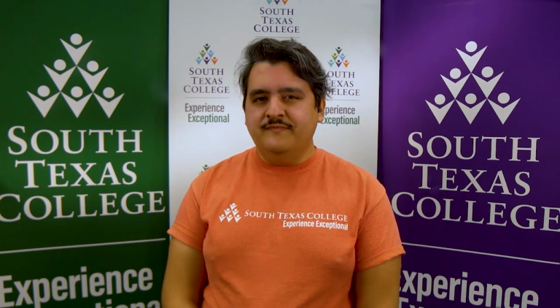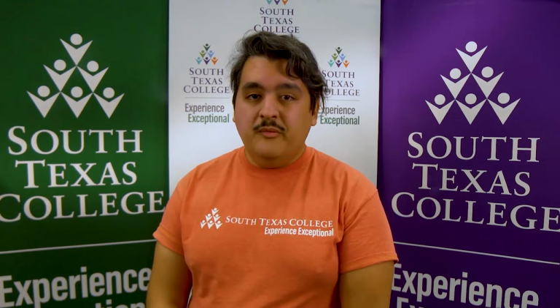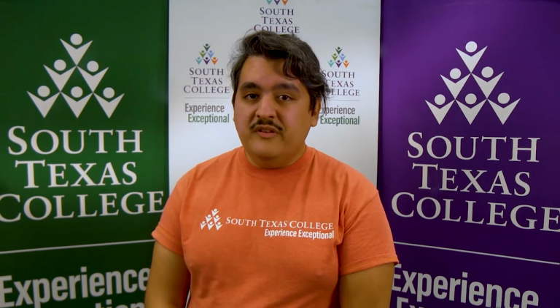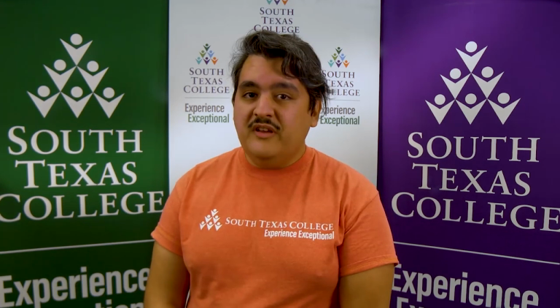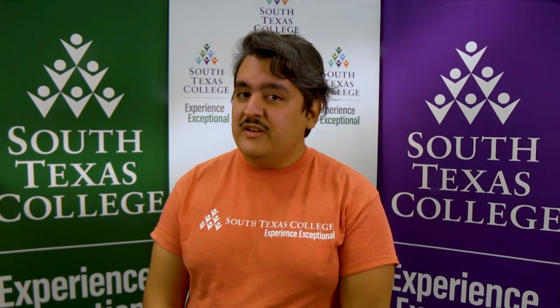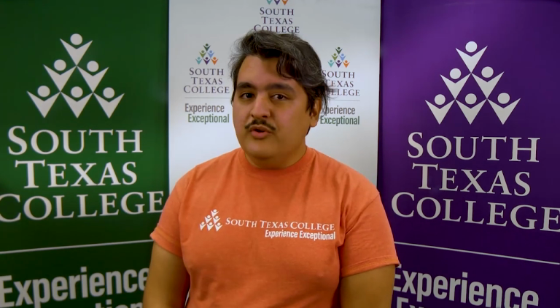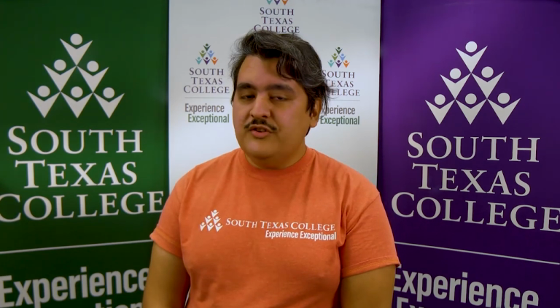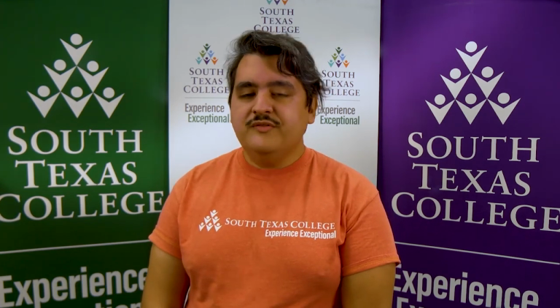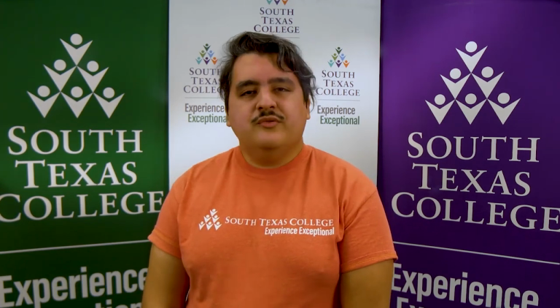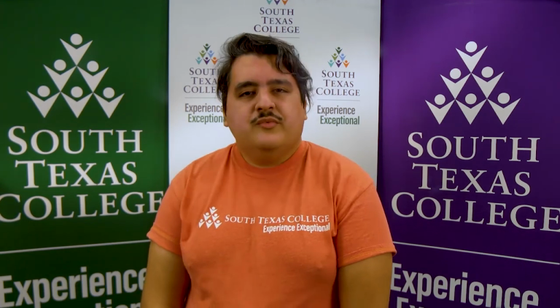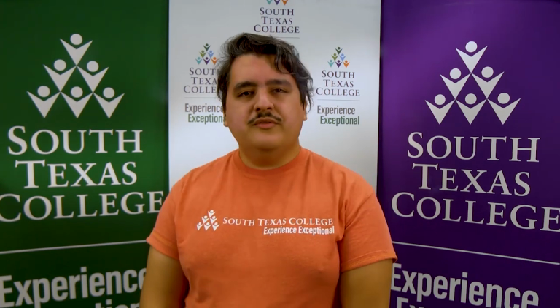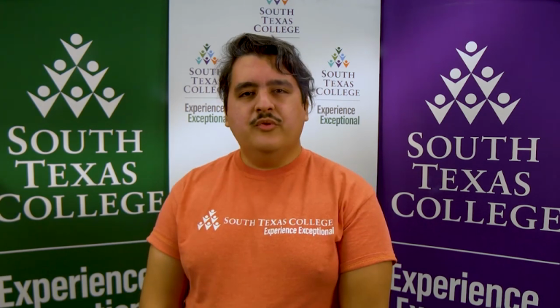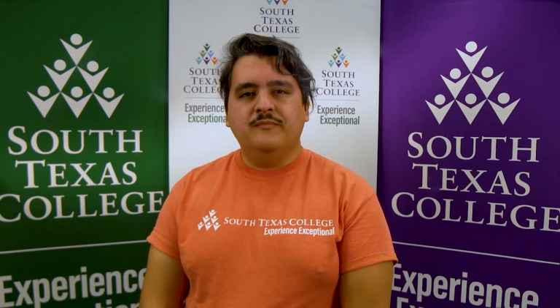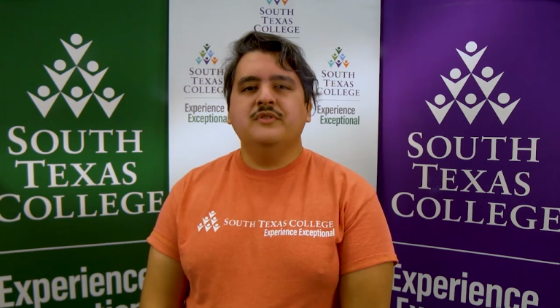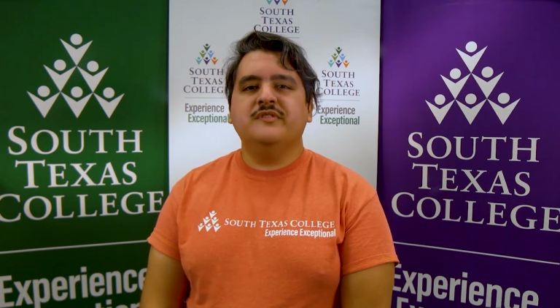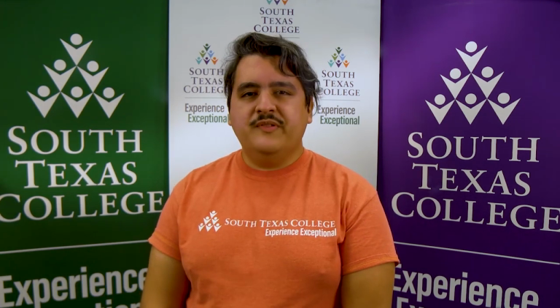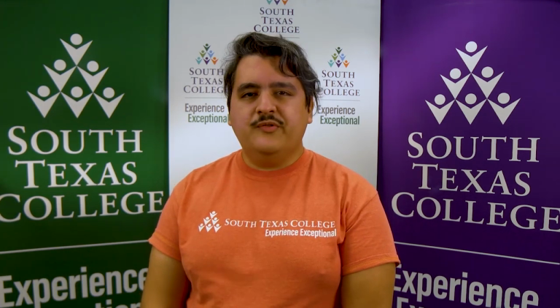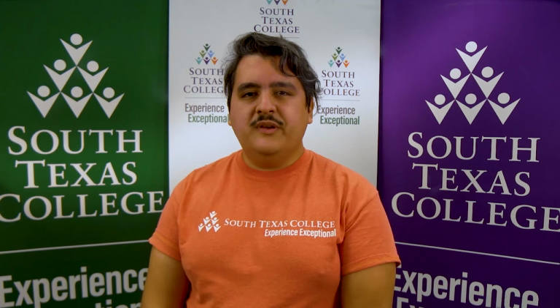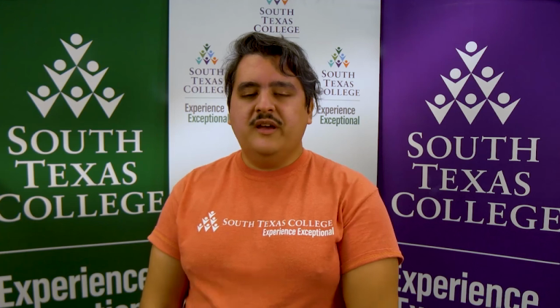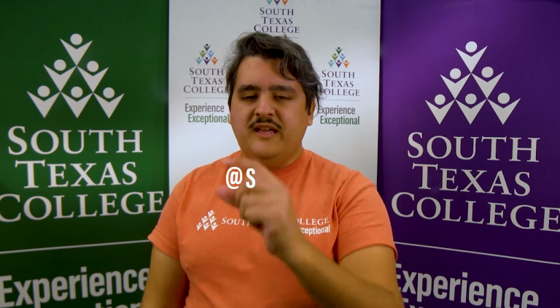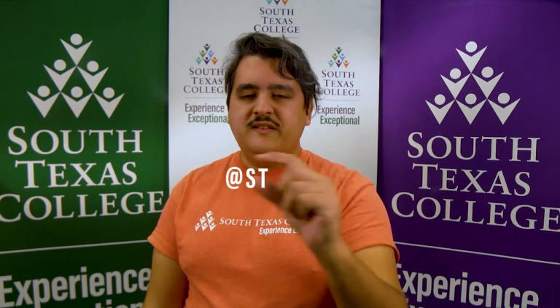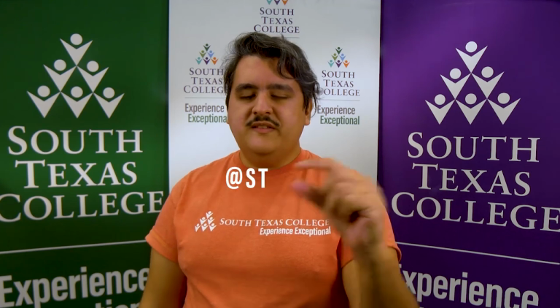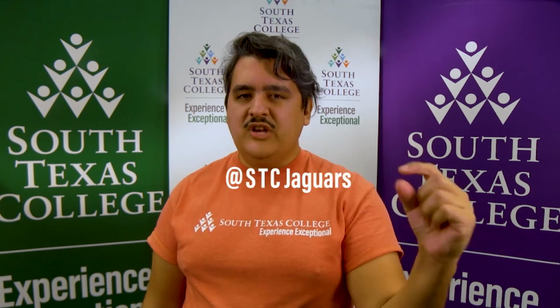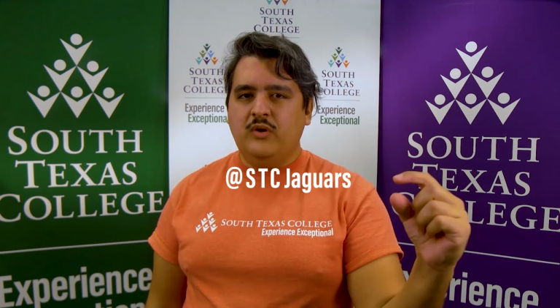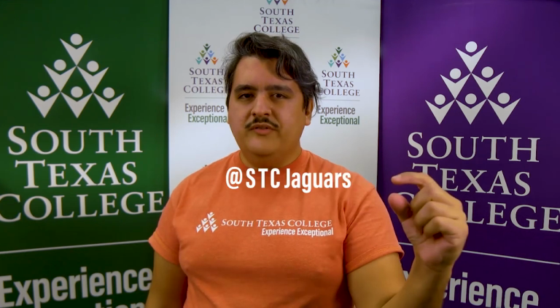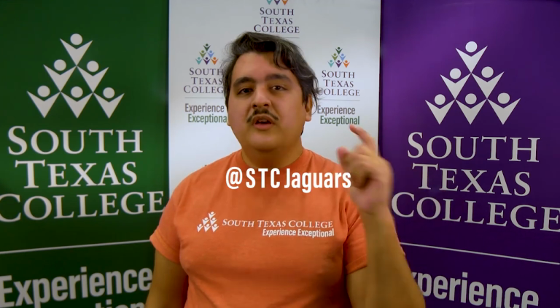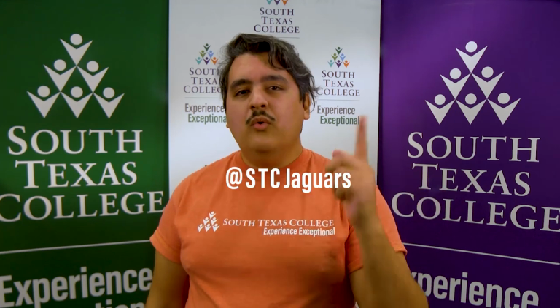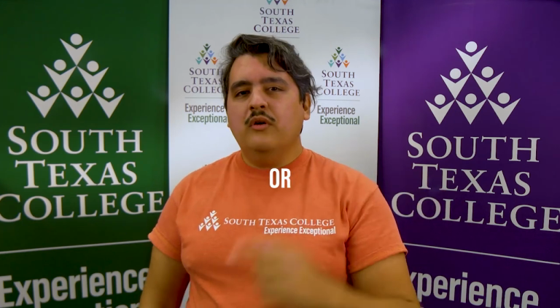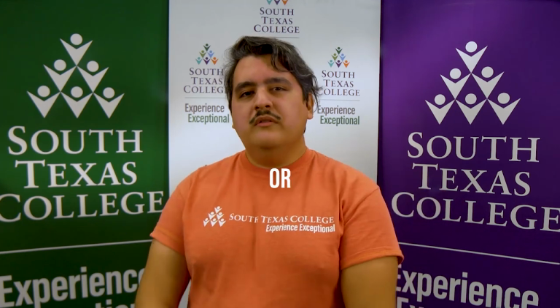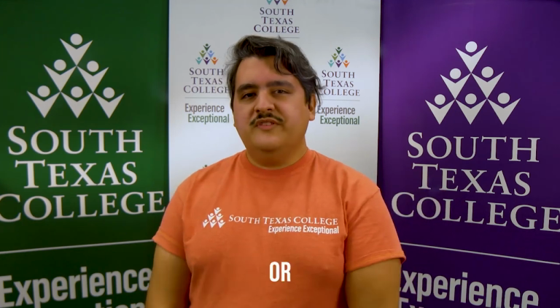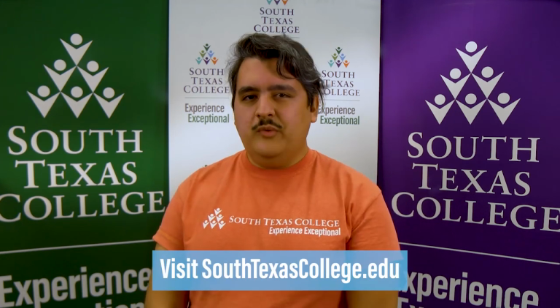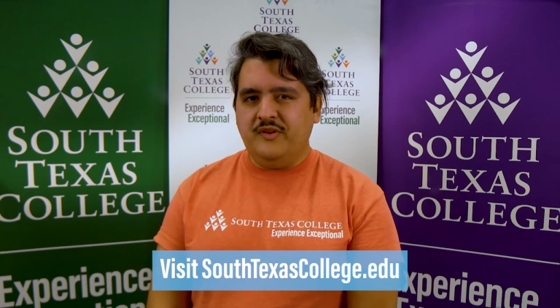Remember, if you have any more questions or just want to learn more, look us up on social media at STC Jaguars or visit the website.